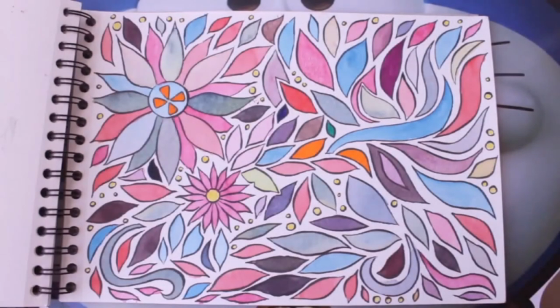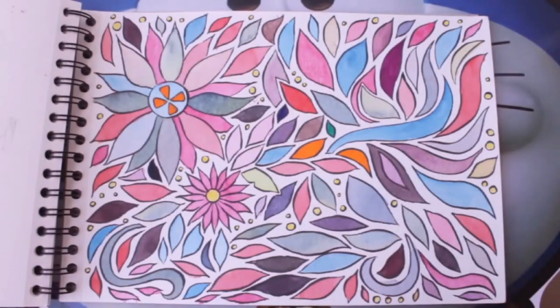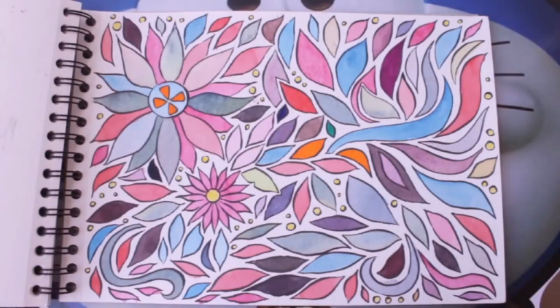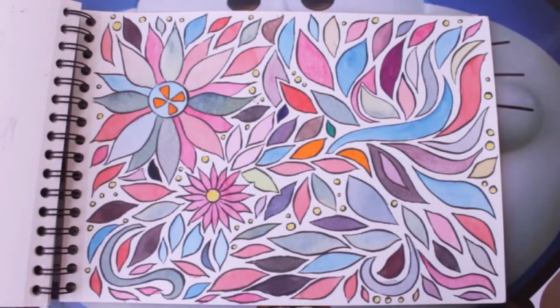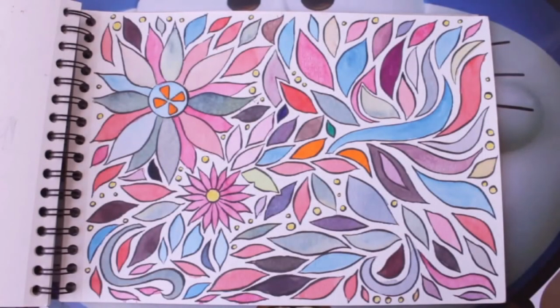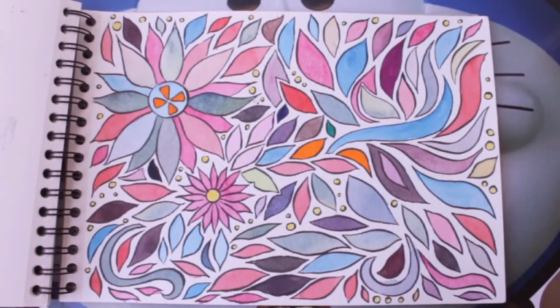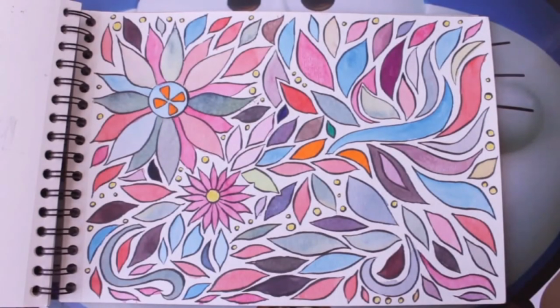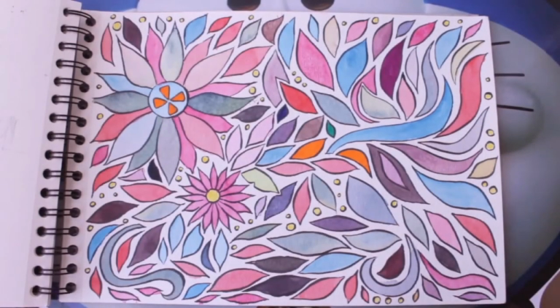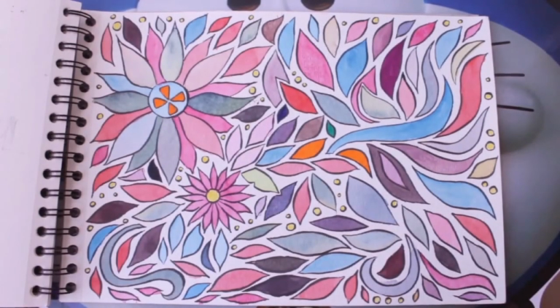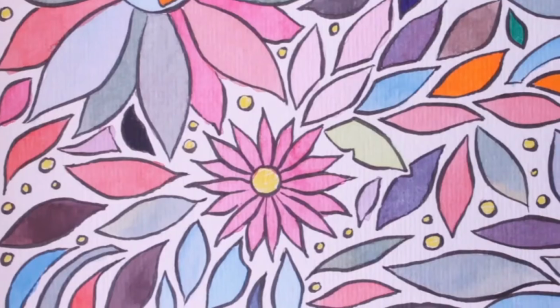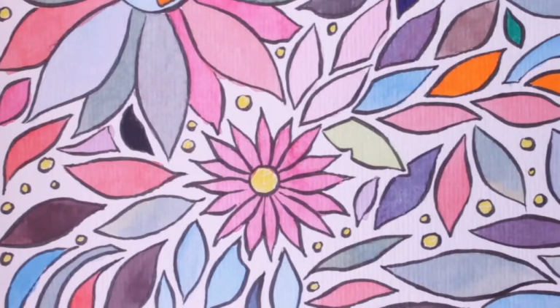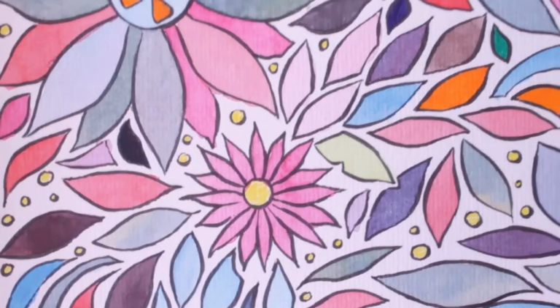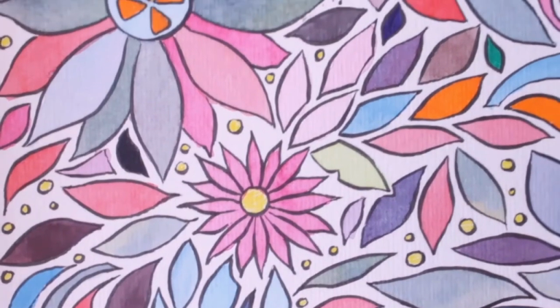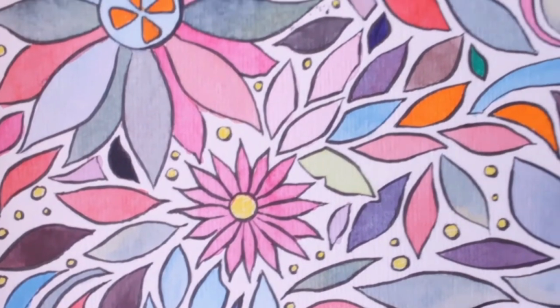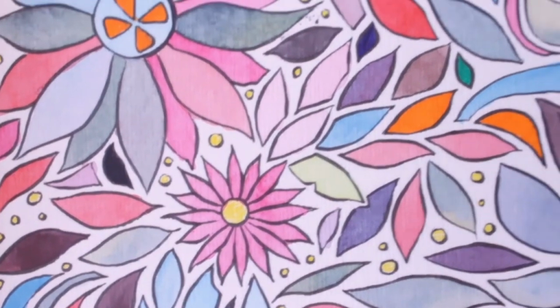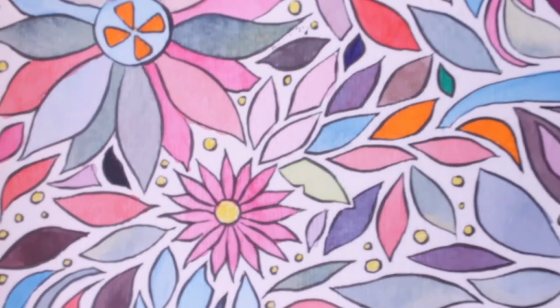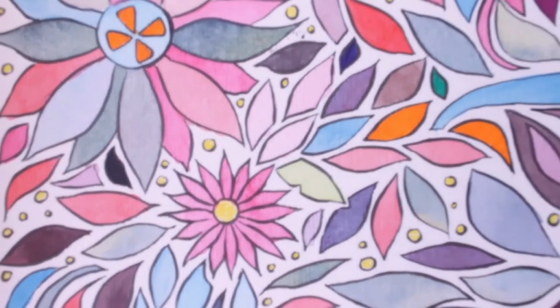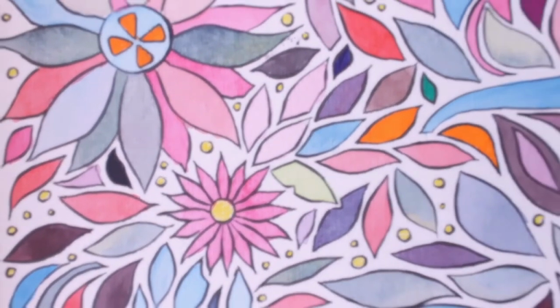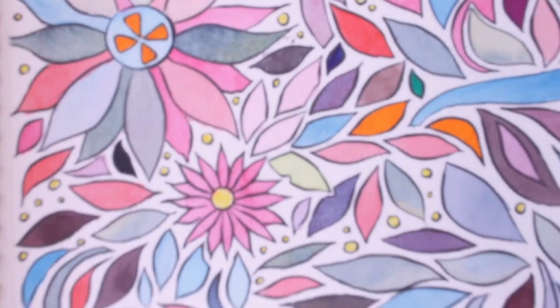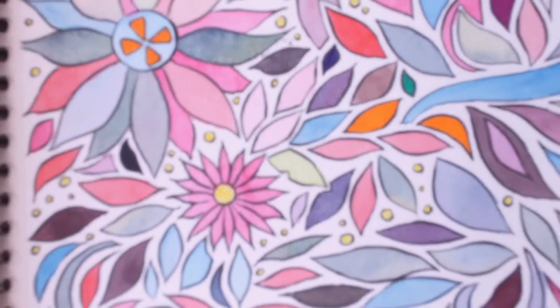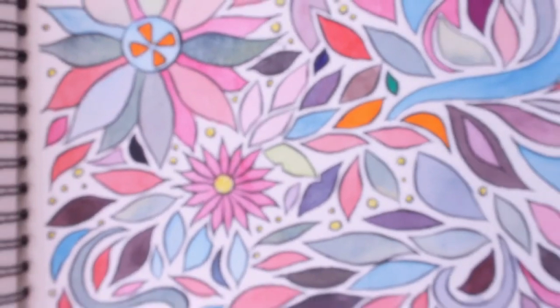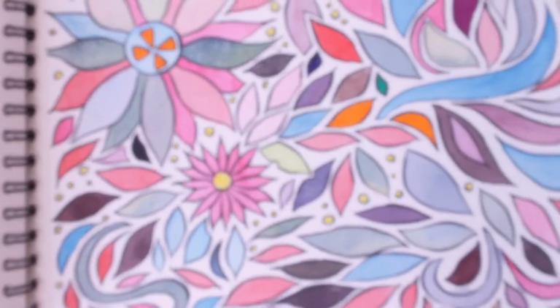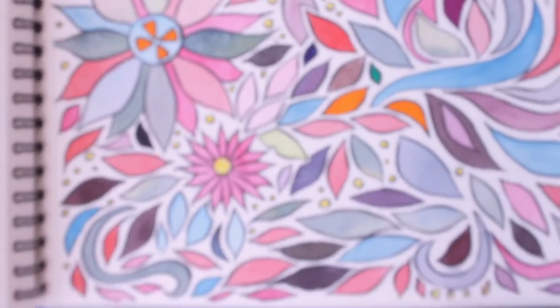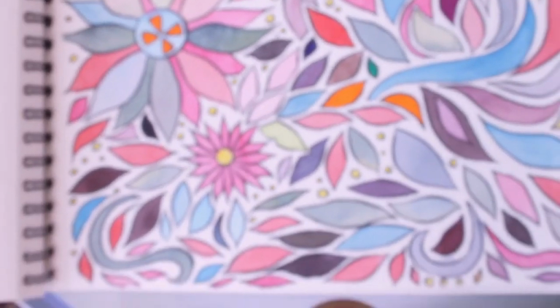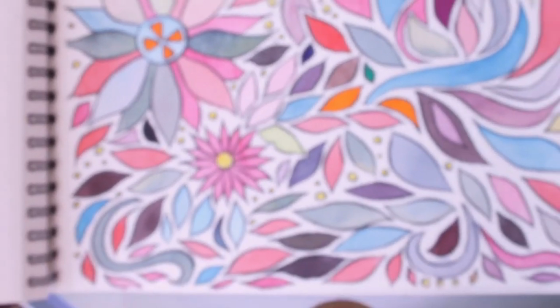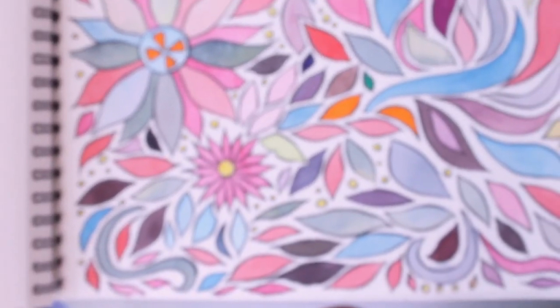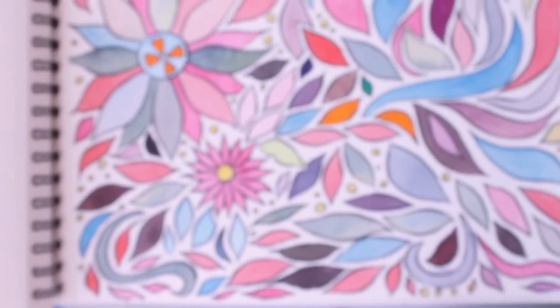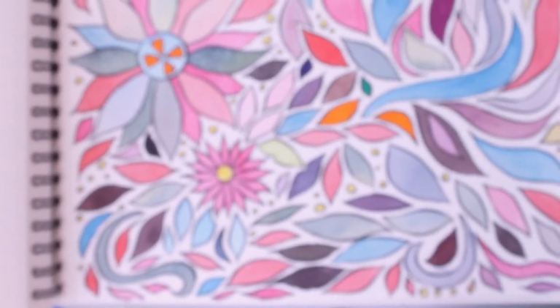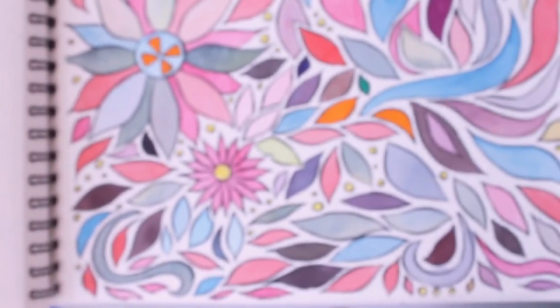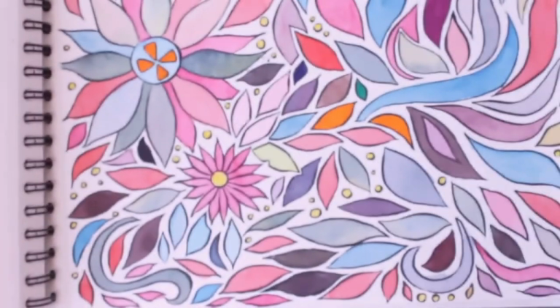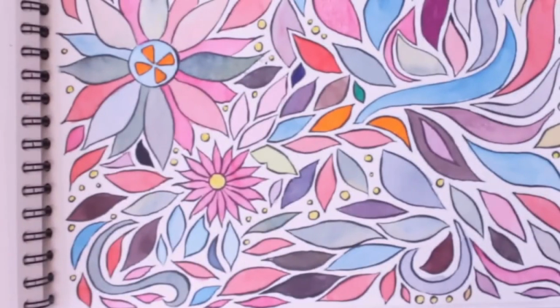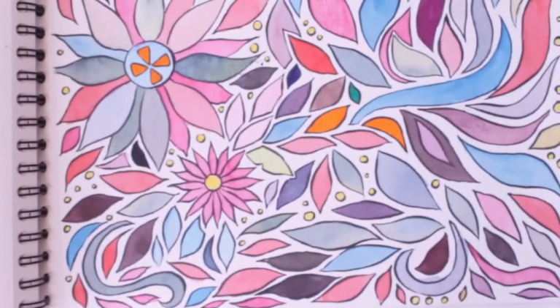Page 29 is a page for practicing my brush pen and testing some colors.